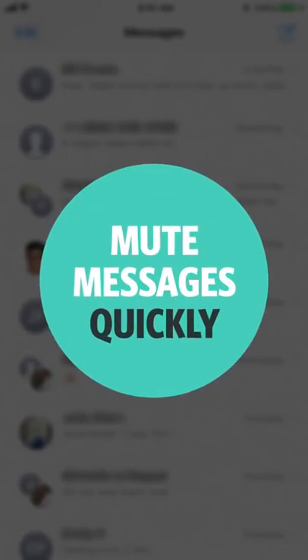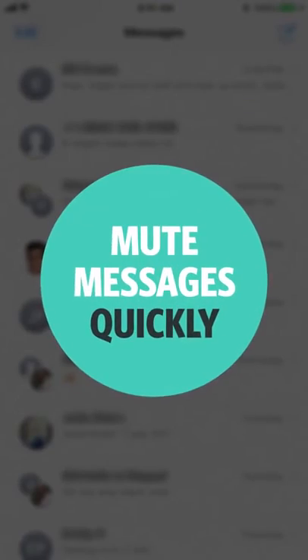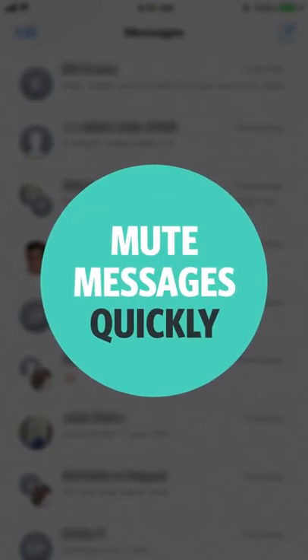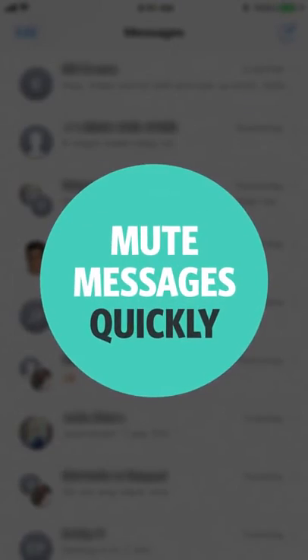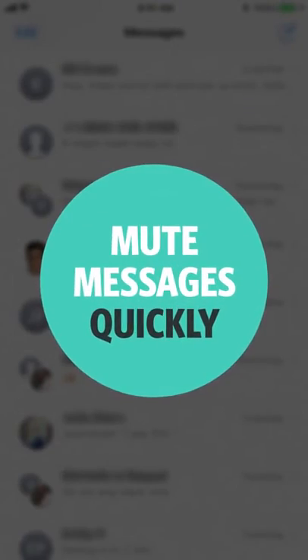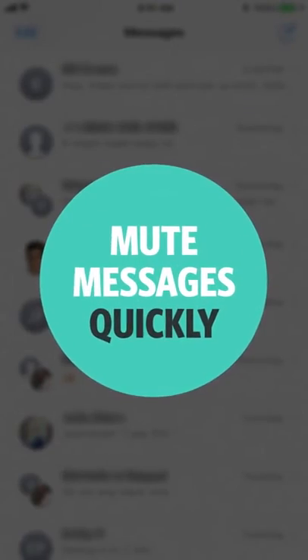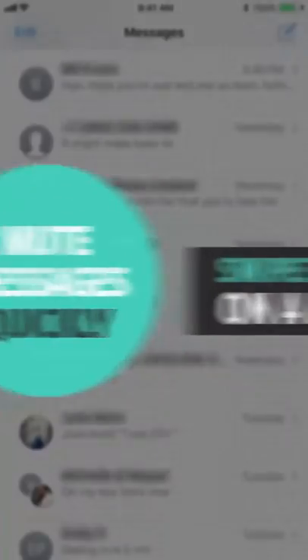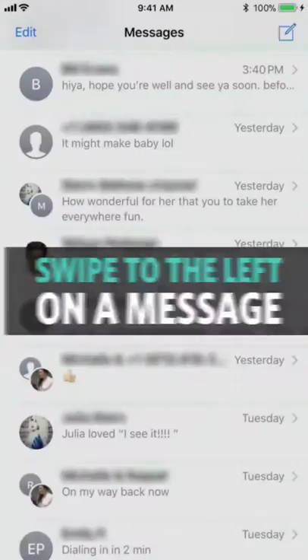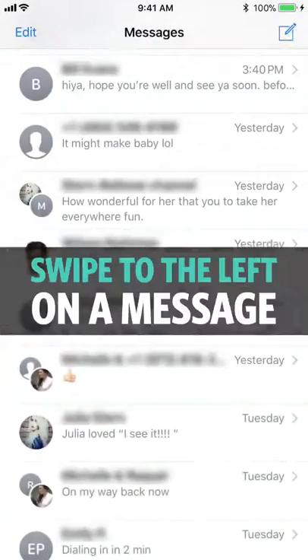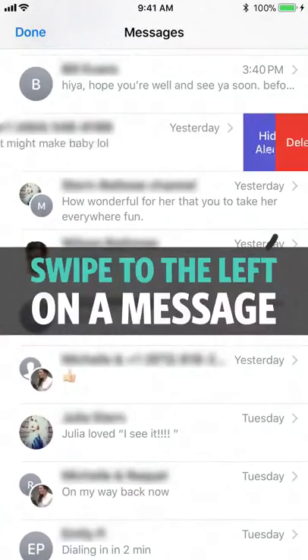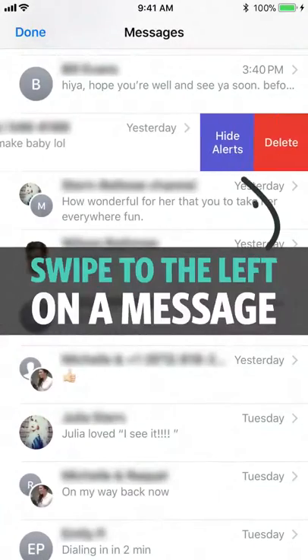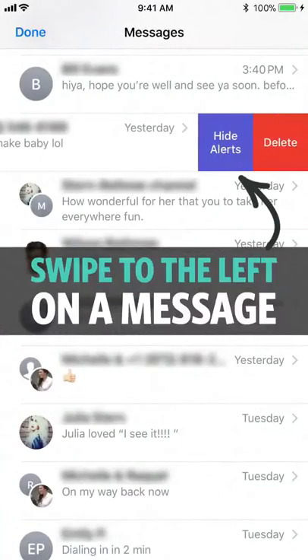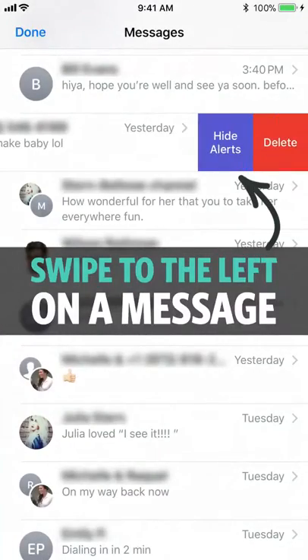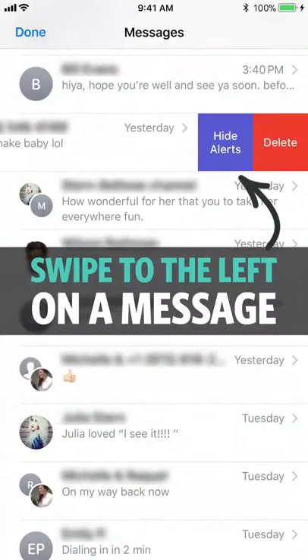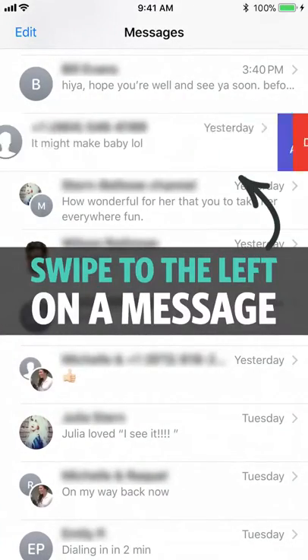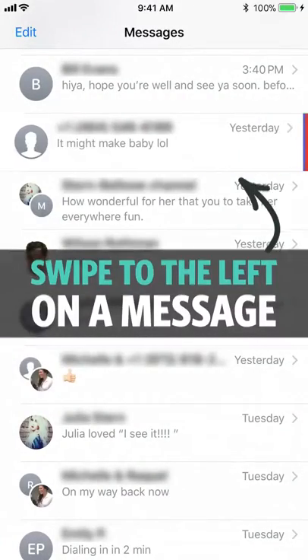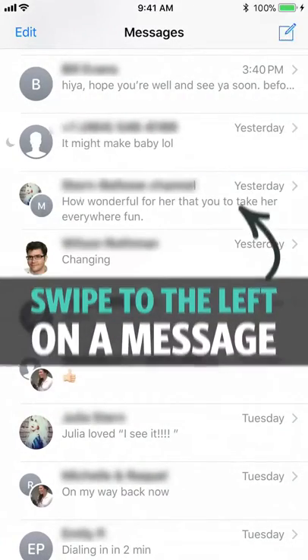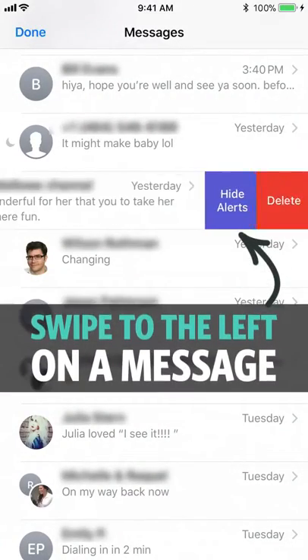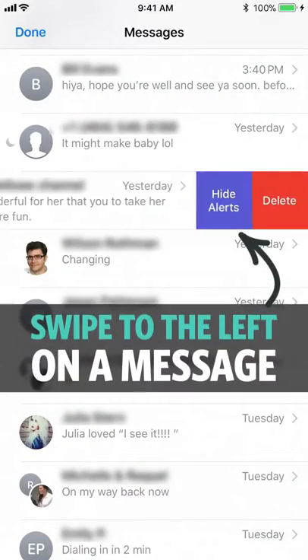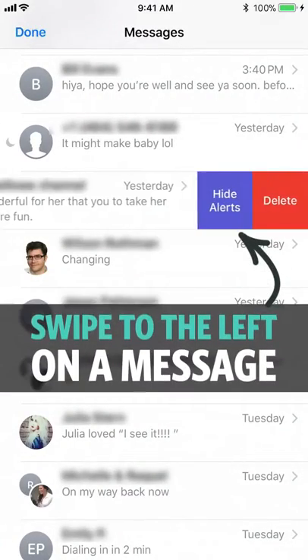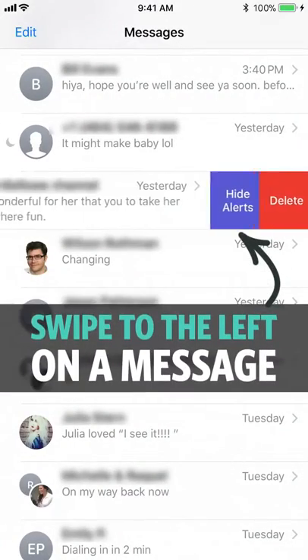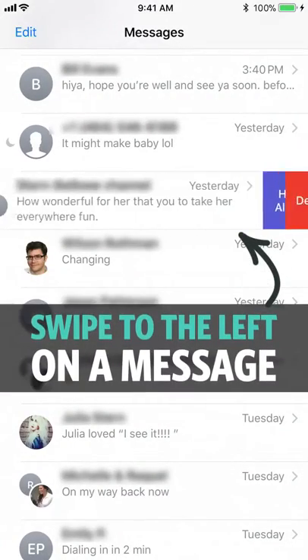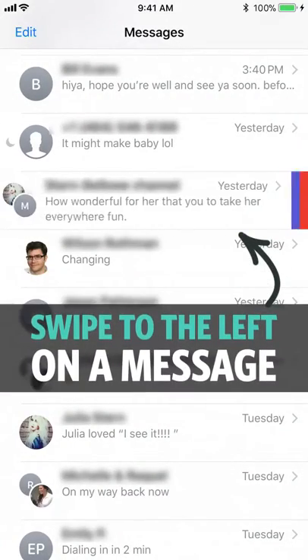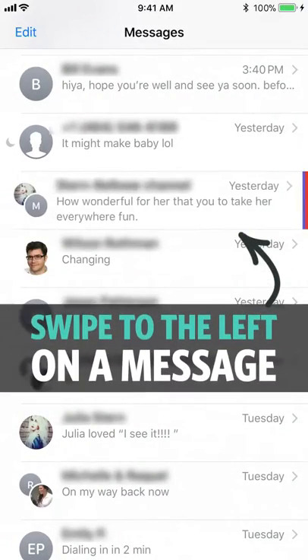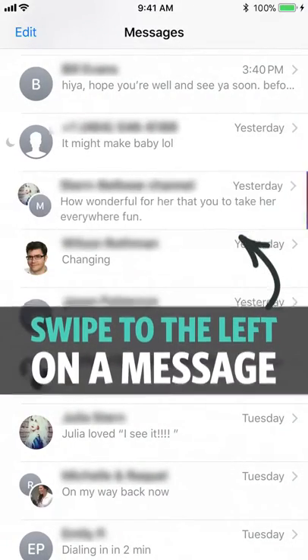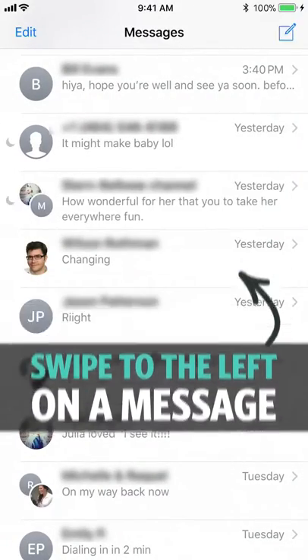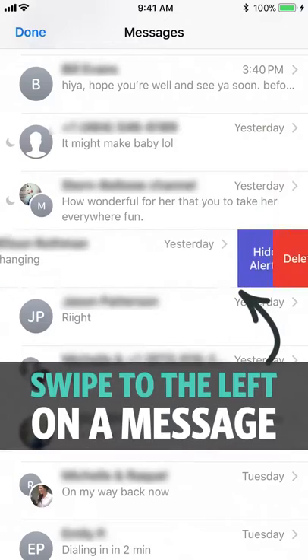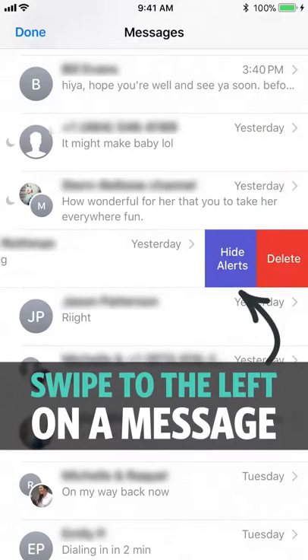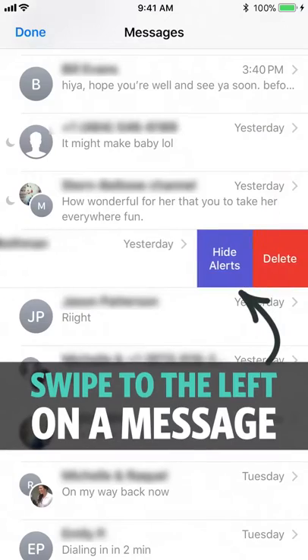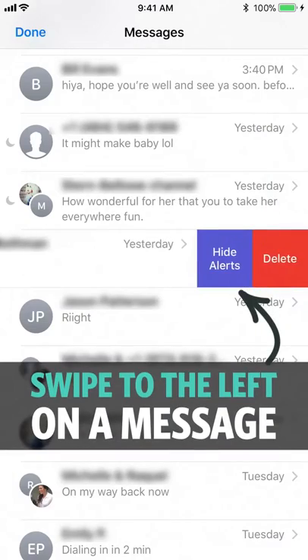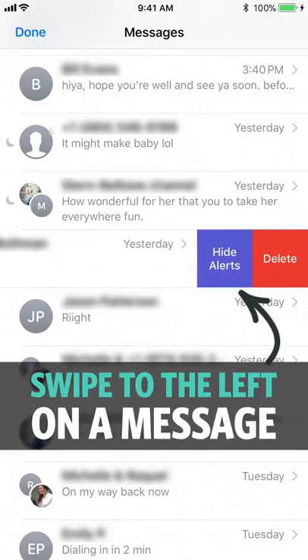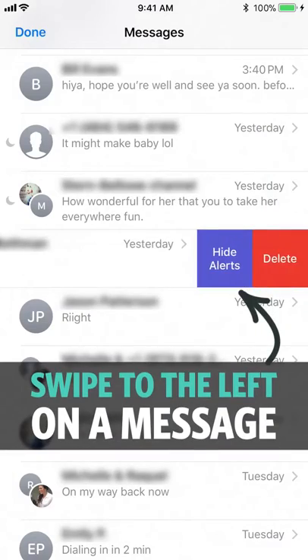Number ten: mute iMessages quickly. Swipe left on a message and select Hide Alerts to silence that annoying group messaging chain.